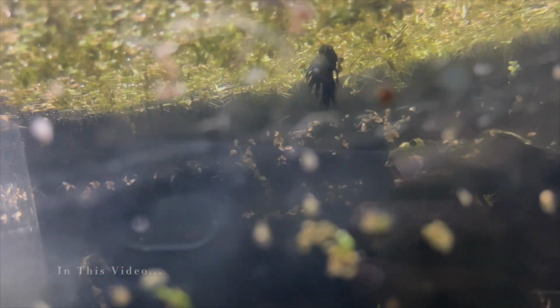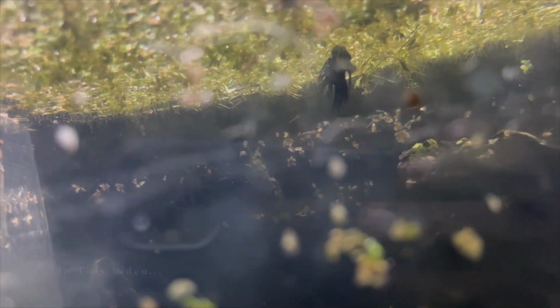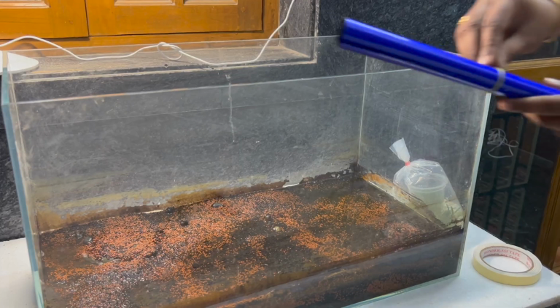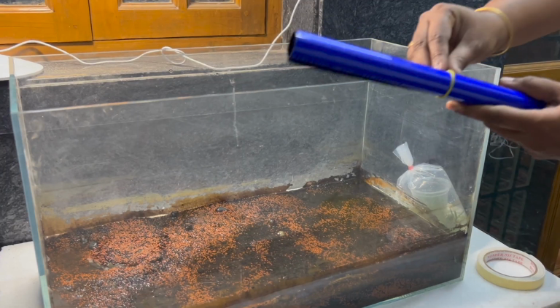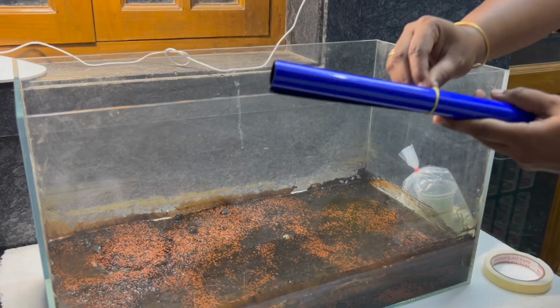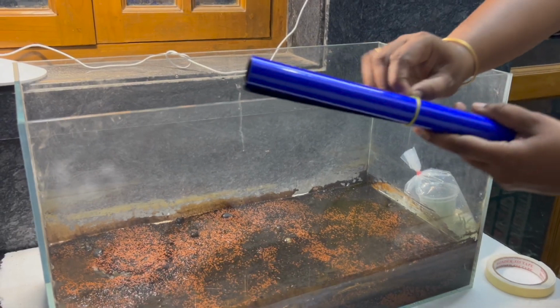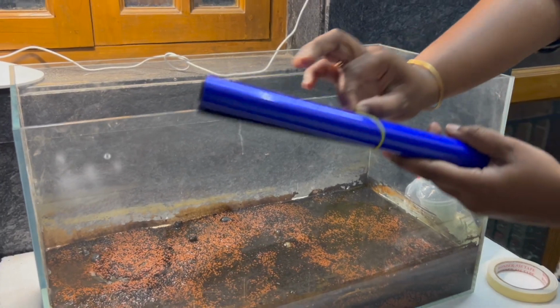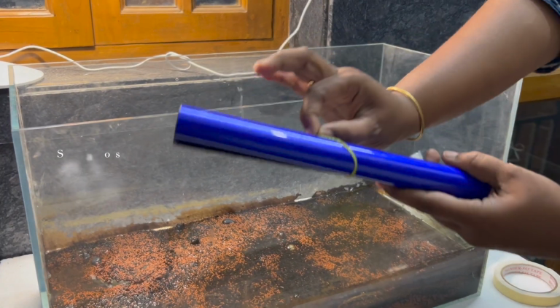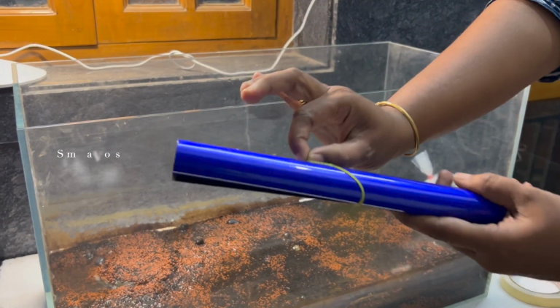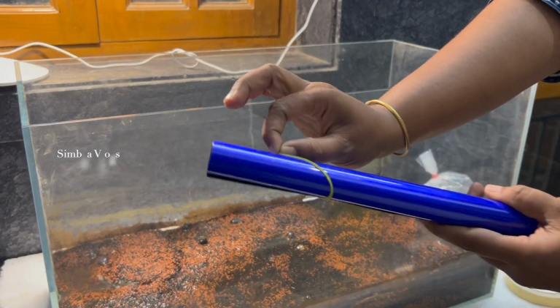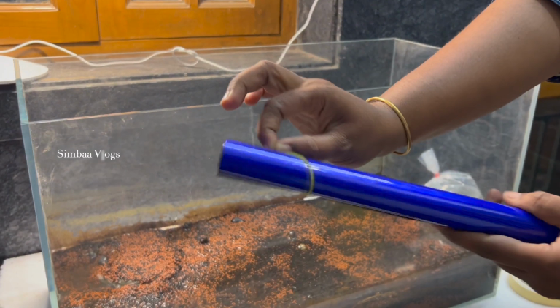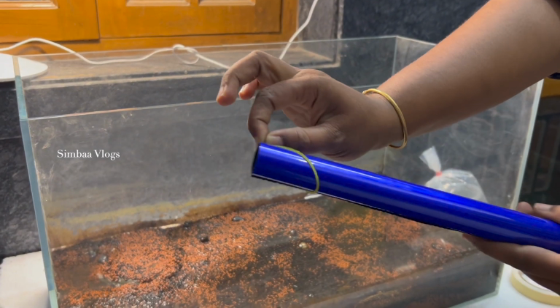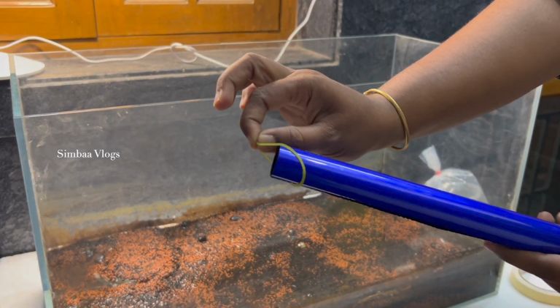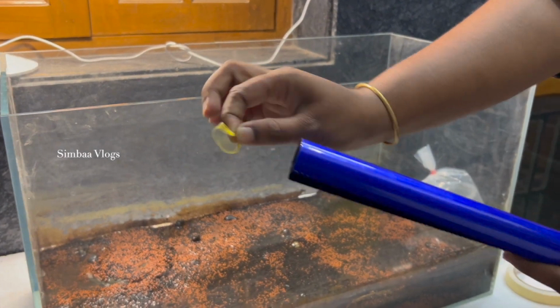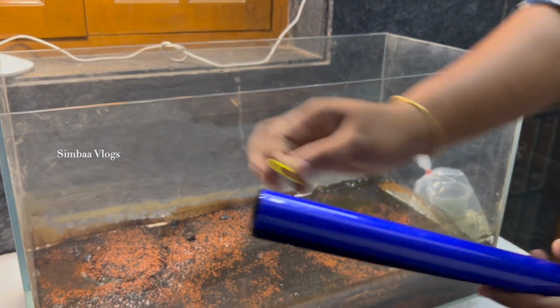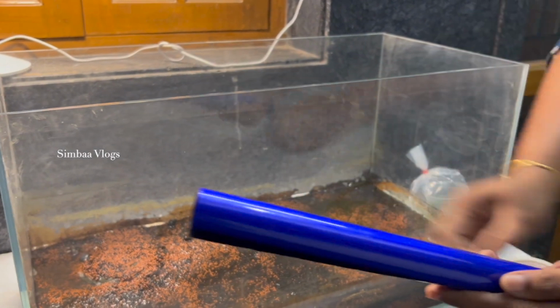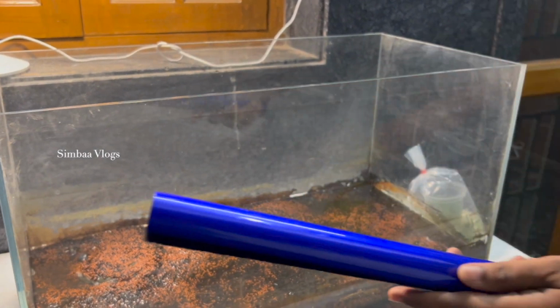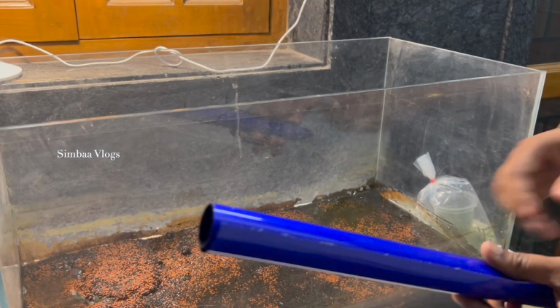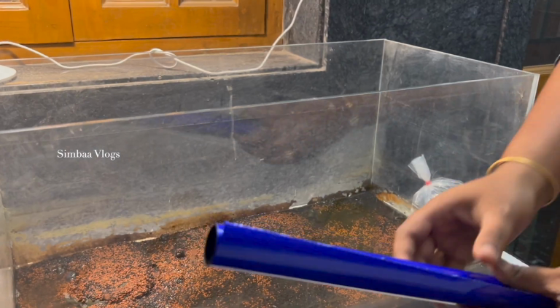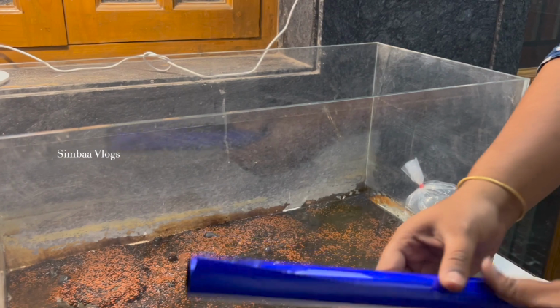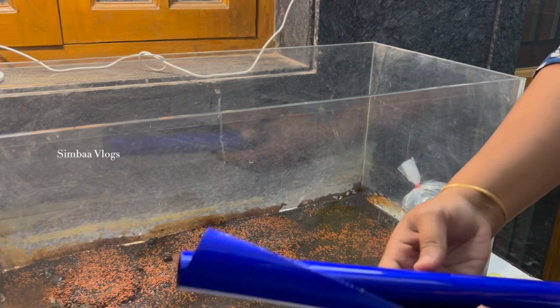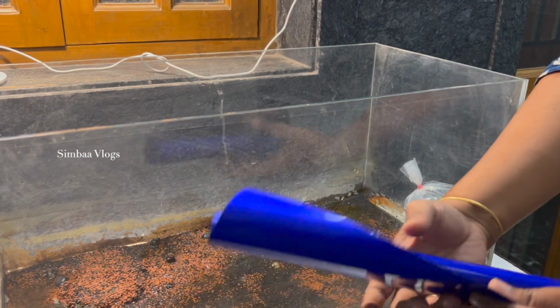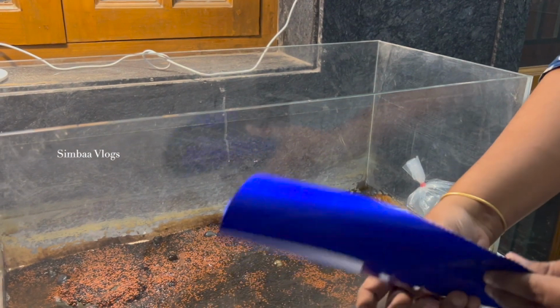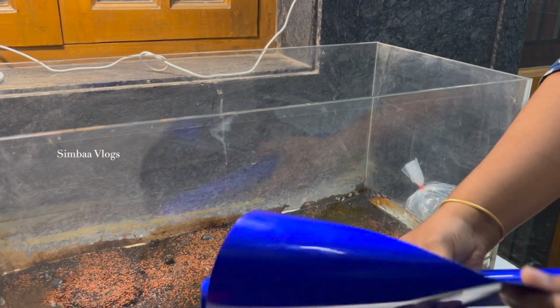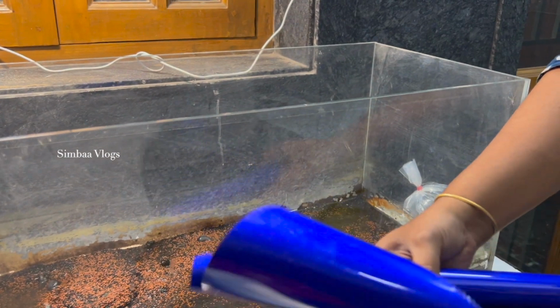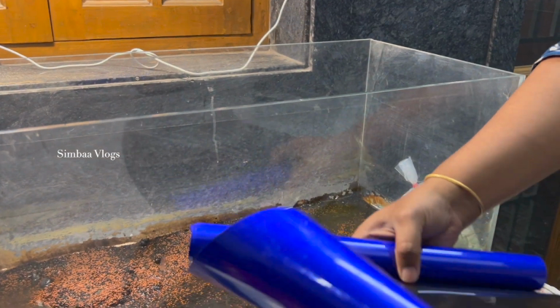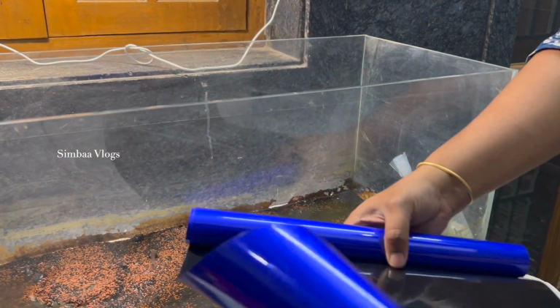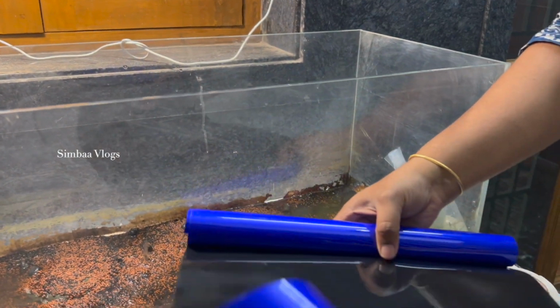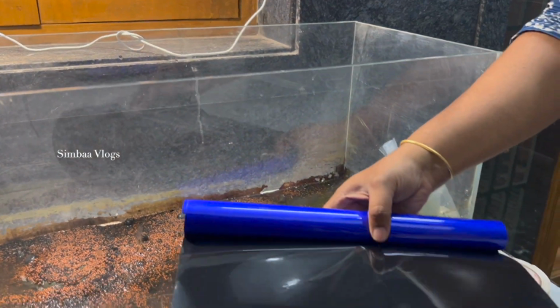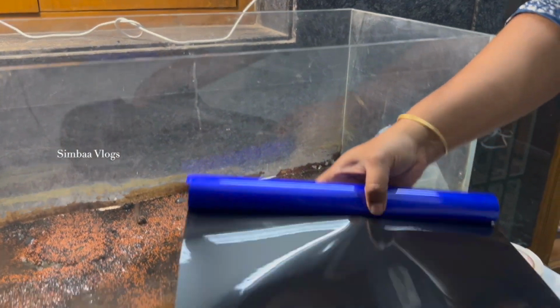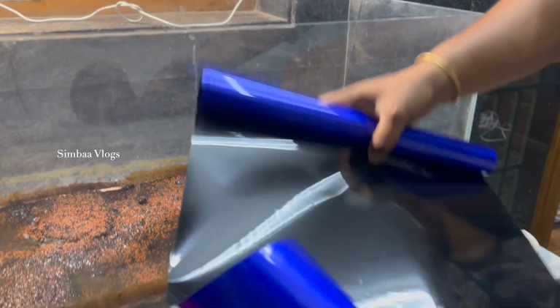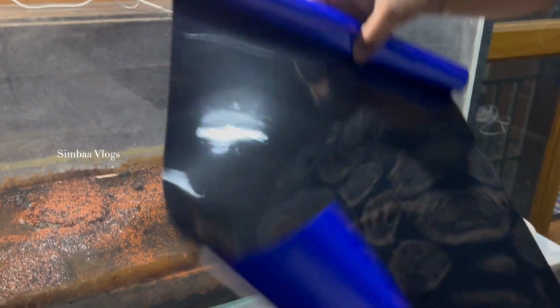Welcome back to my channel. In this video, I am going to plant a planted aquarium.